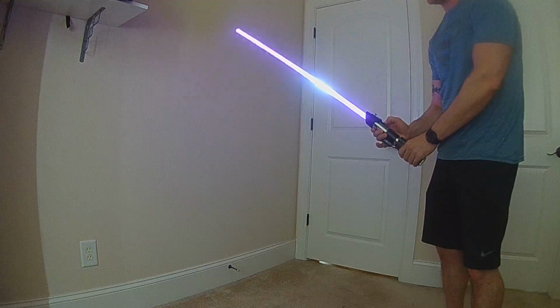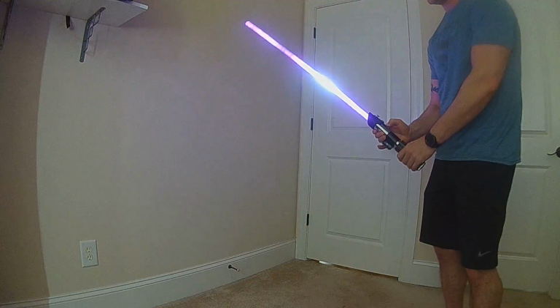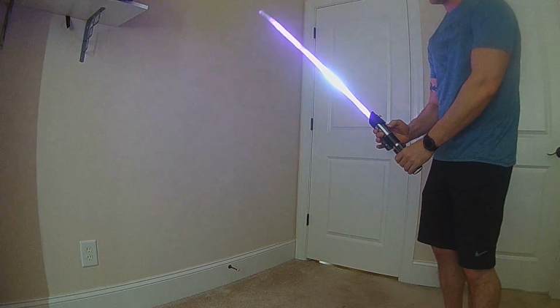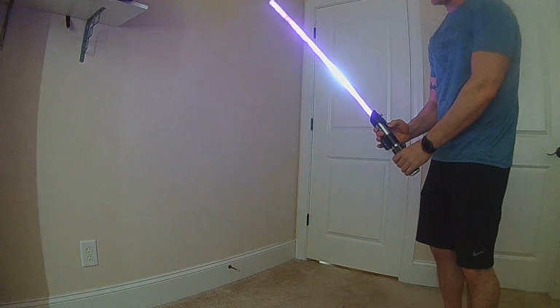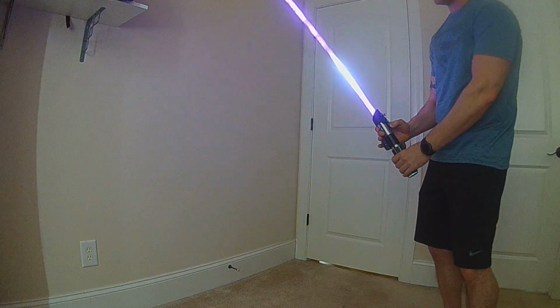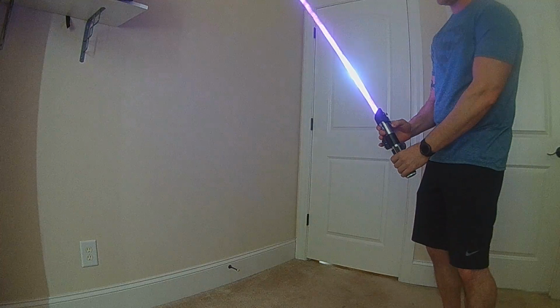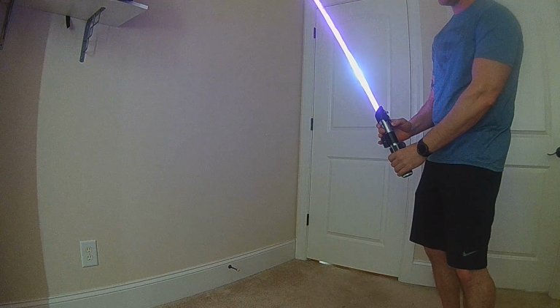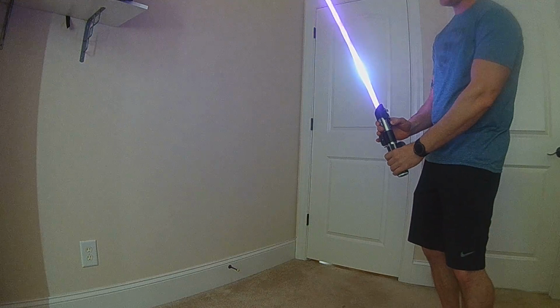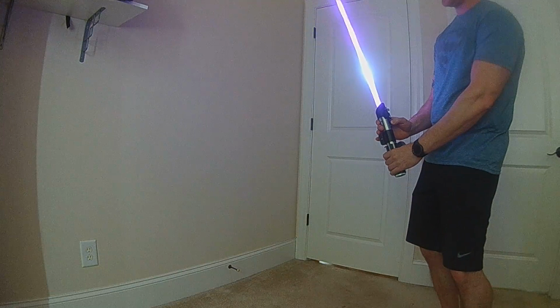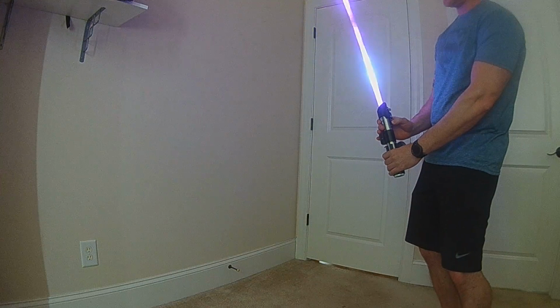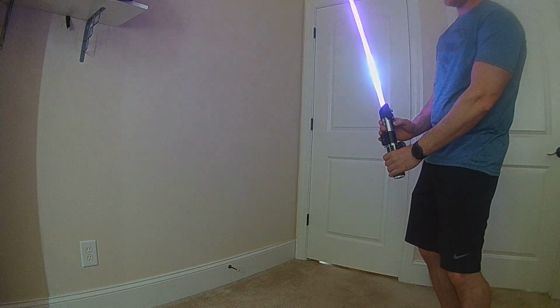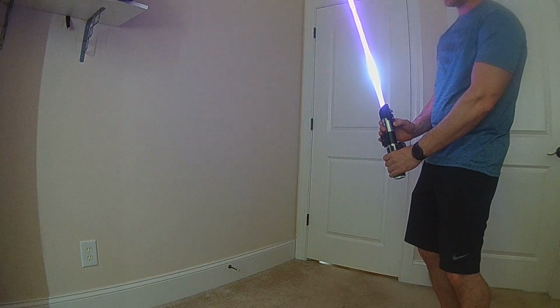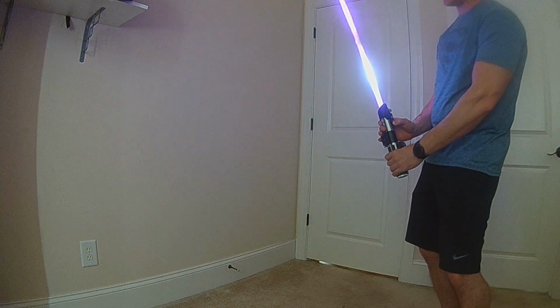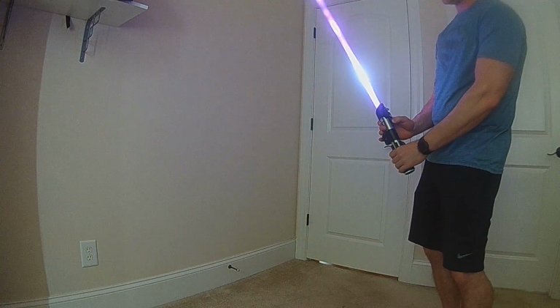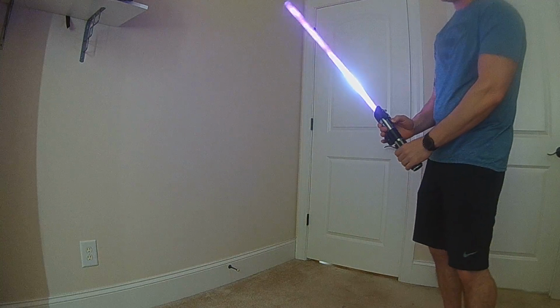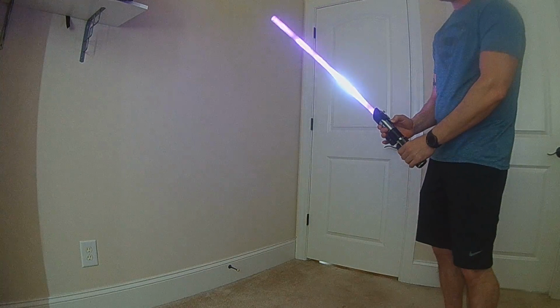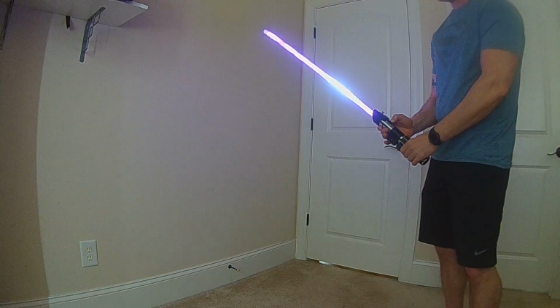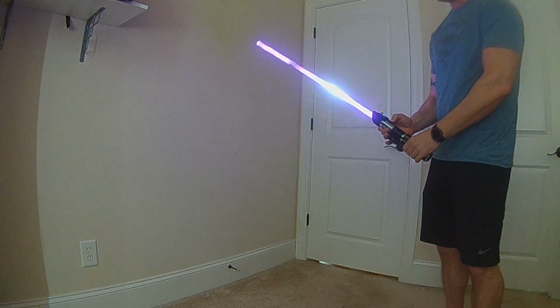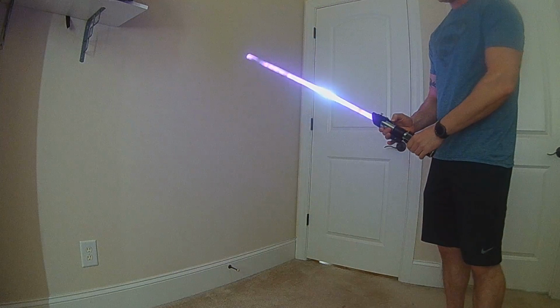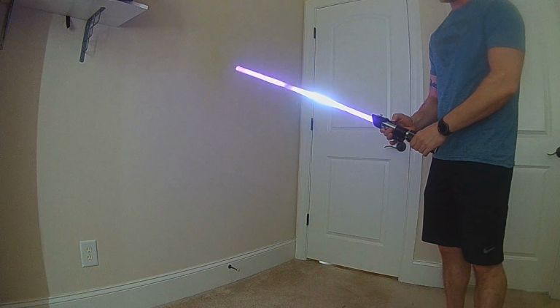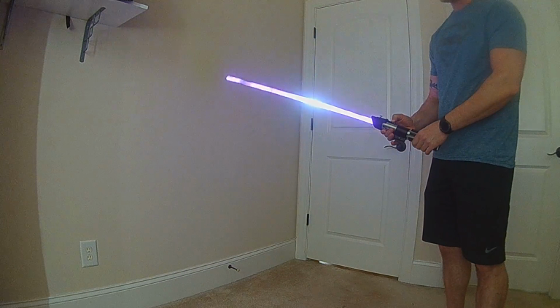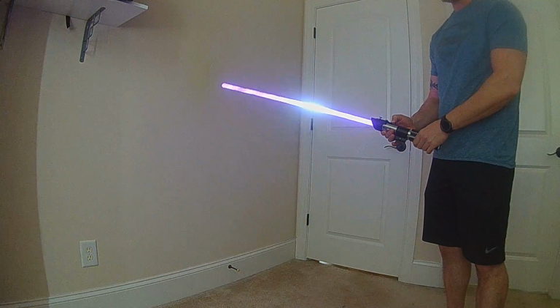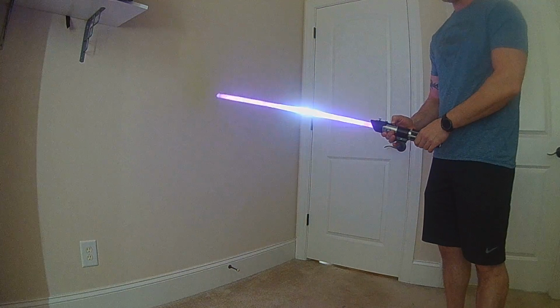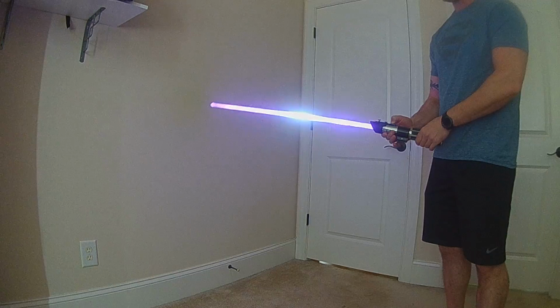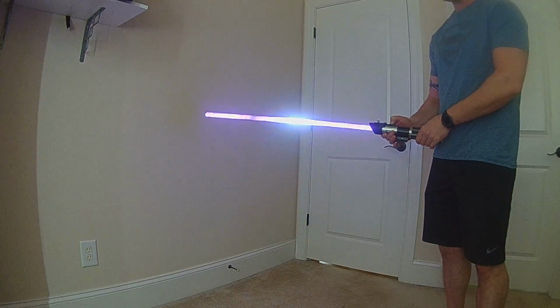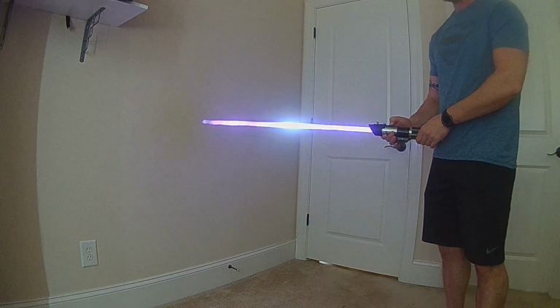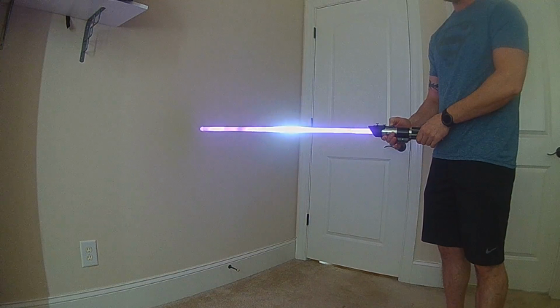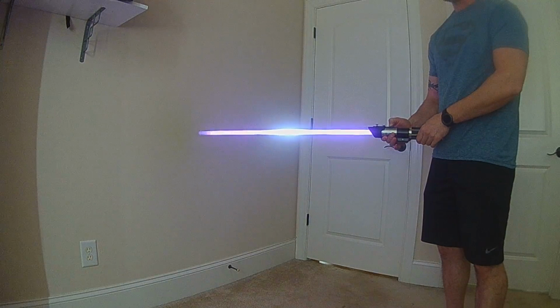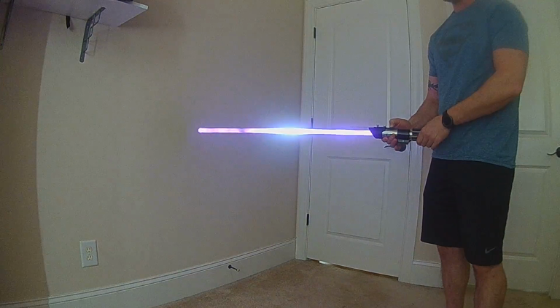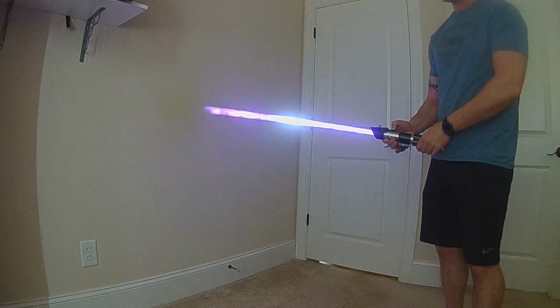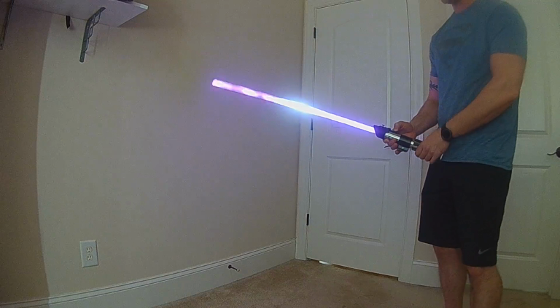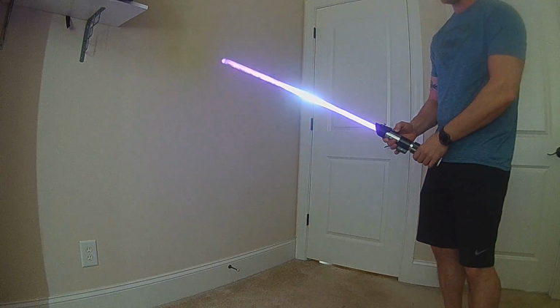As you tilt towards yourself, it'll slide down, and then as you move away from yourself, it'll slide up.